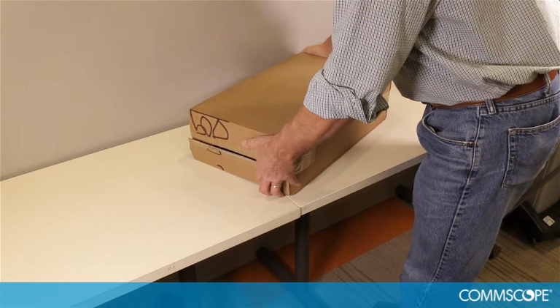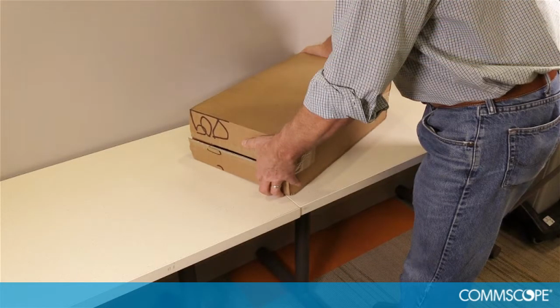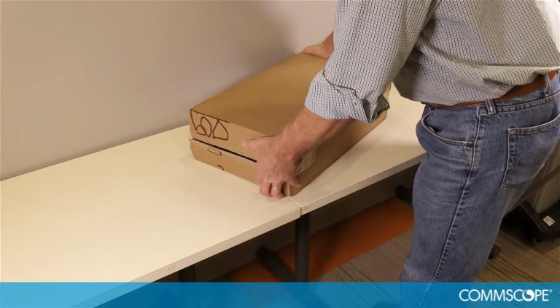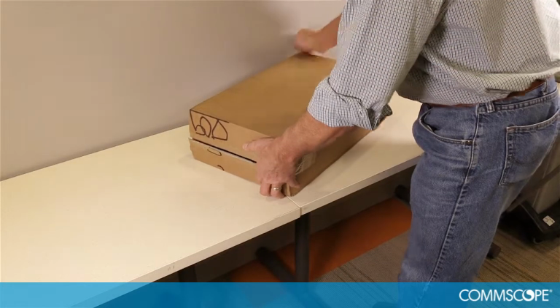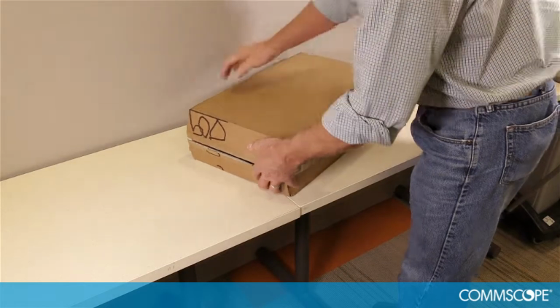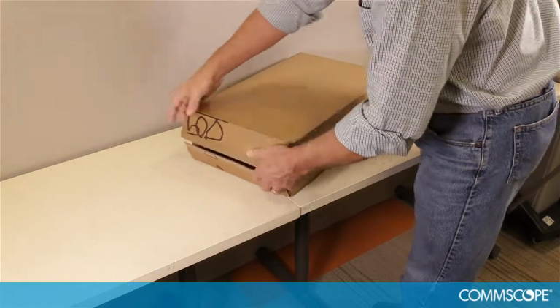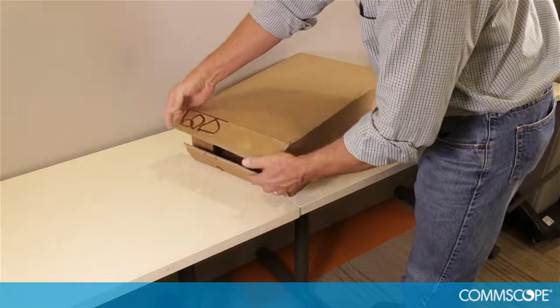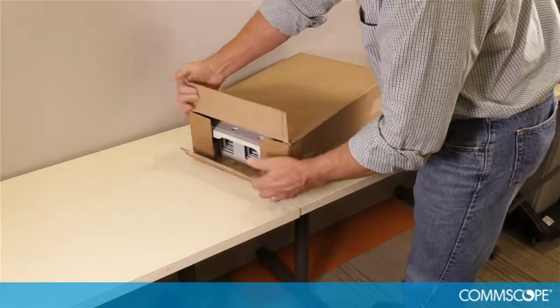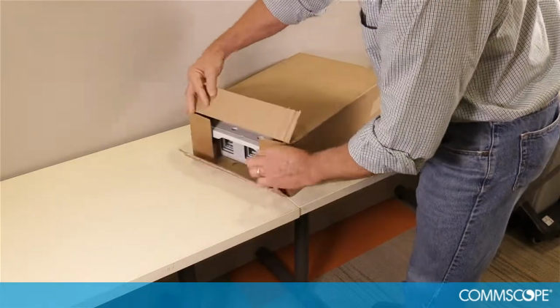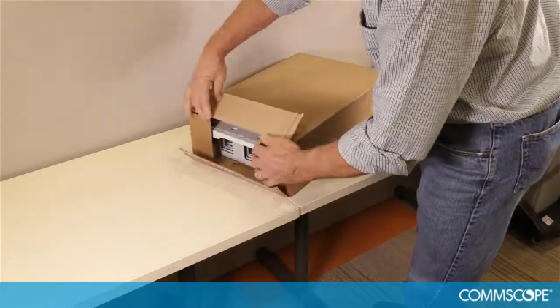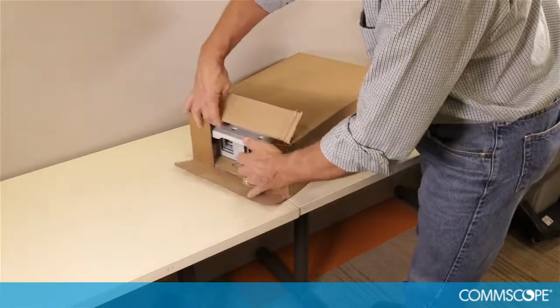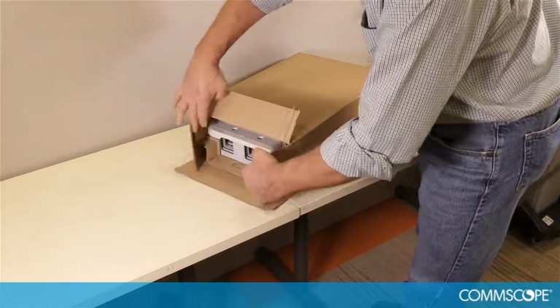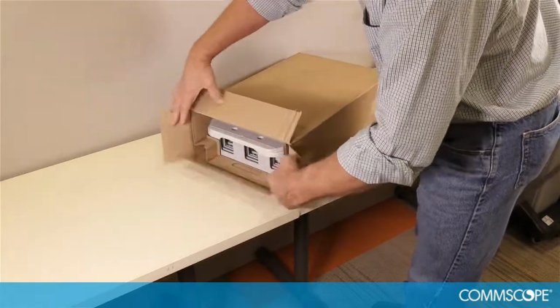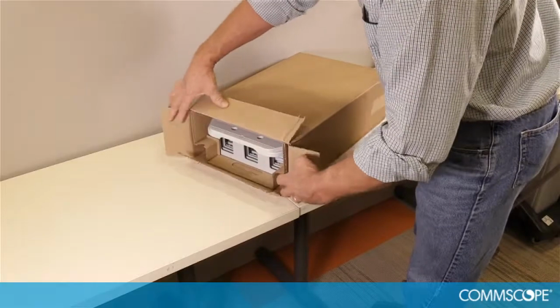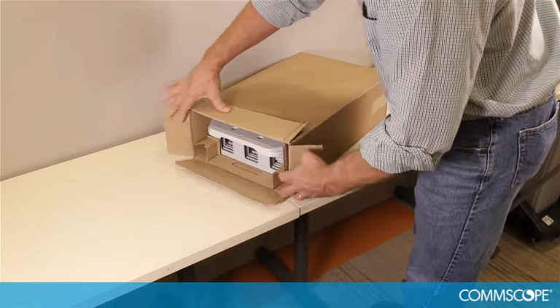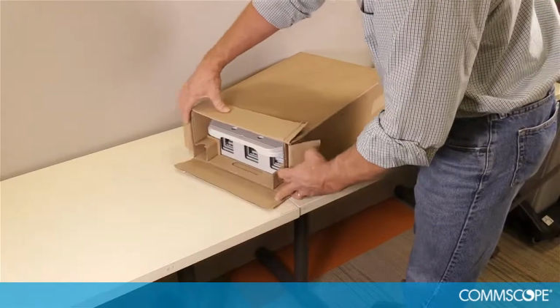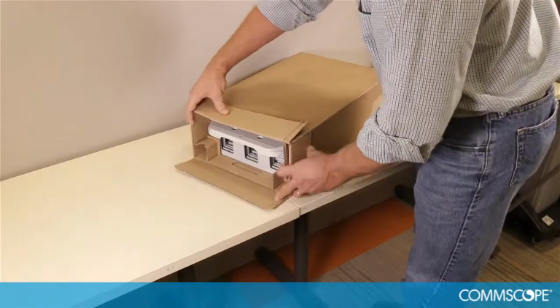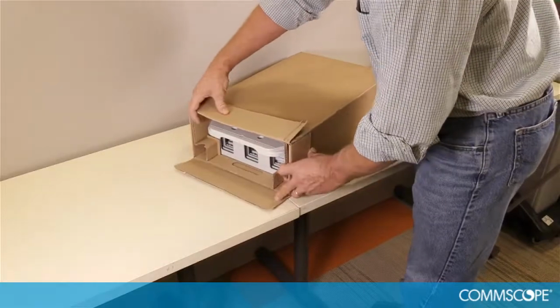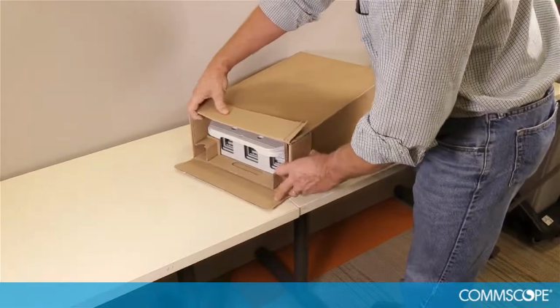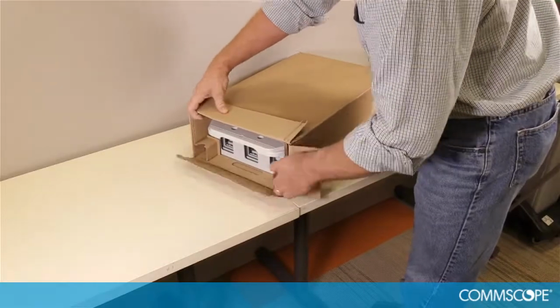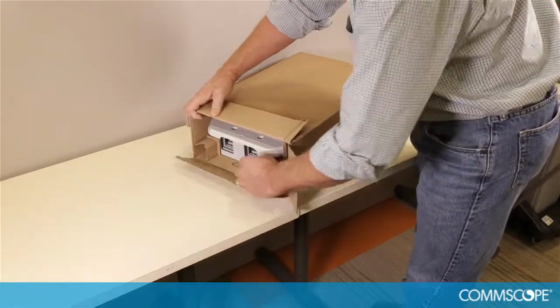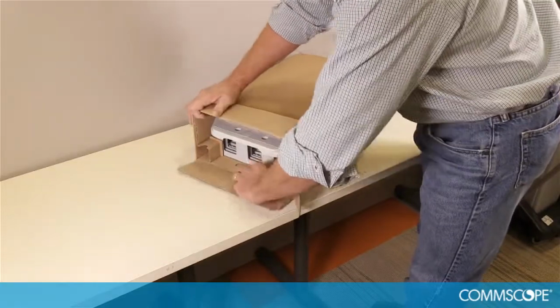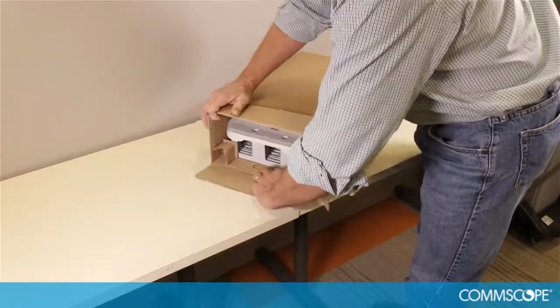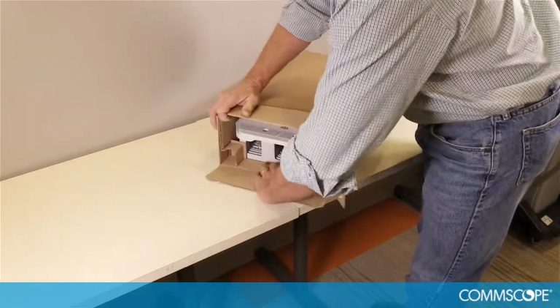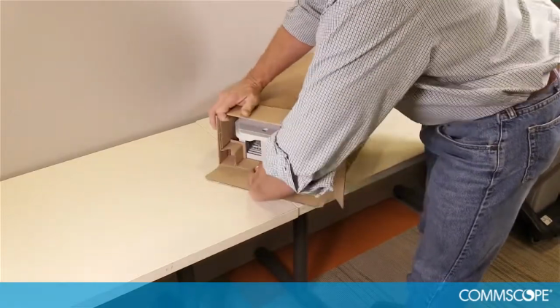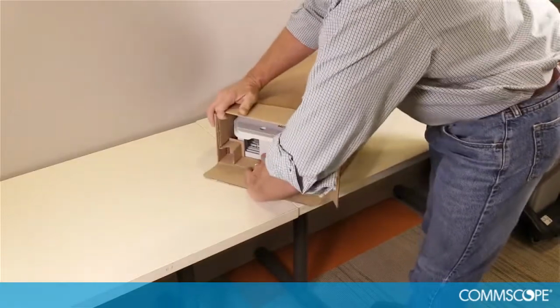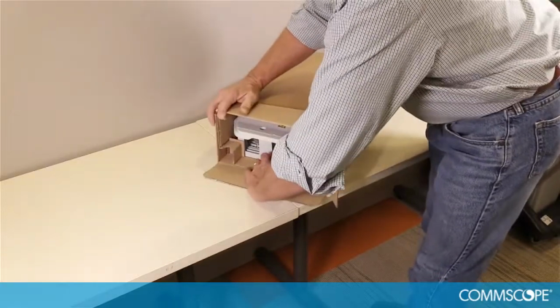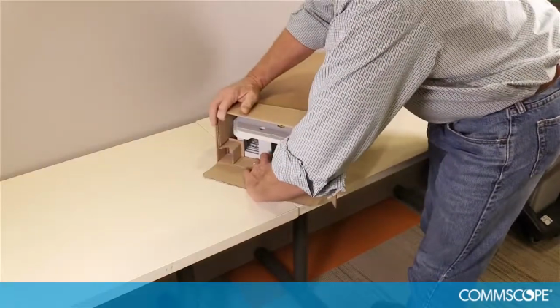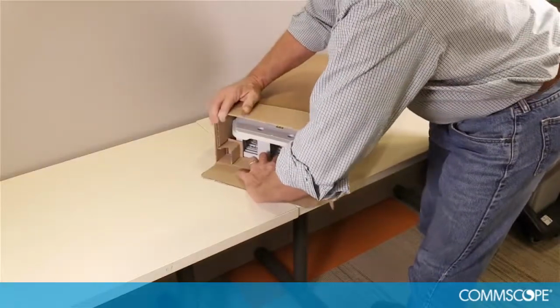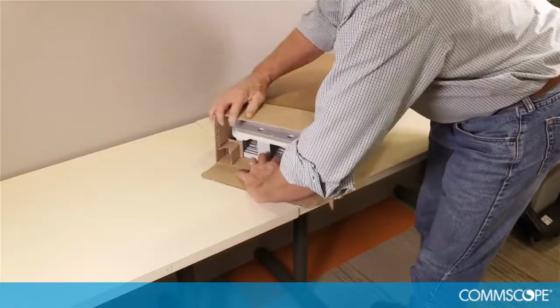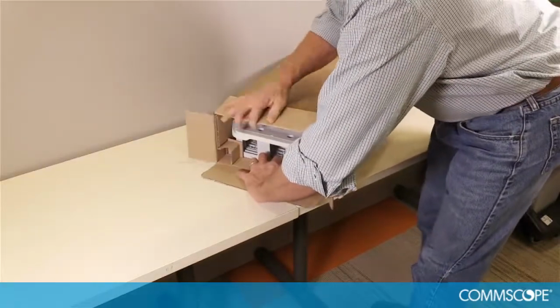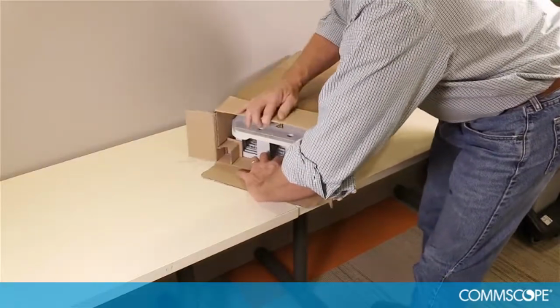Open the shipping box and remove the buddy closure by pulling on the internal cardboard retainer.